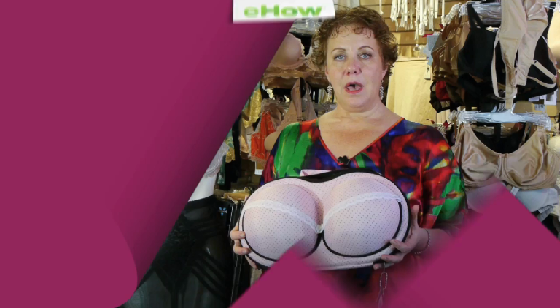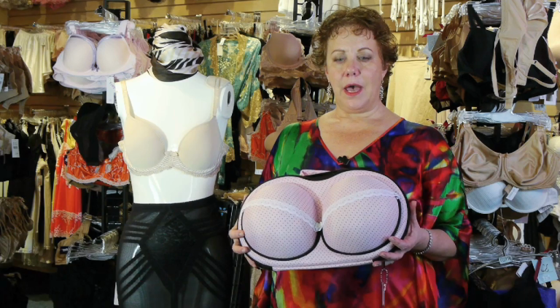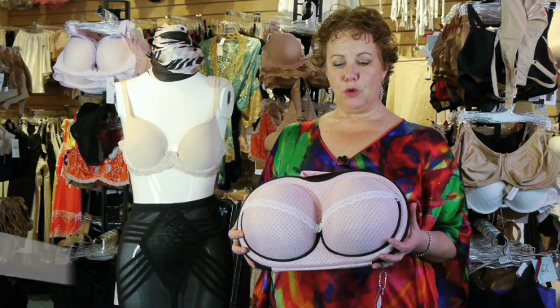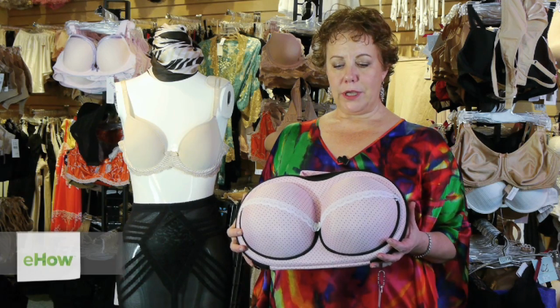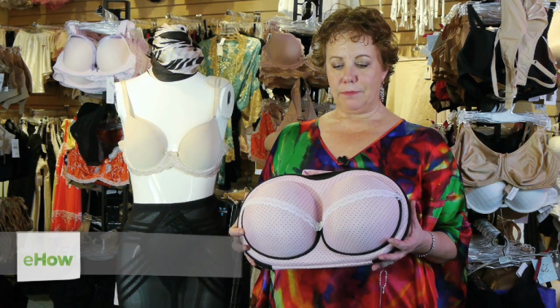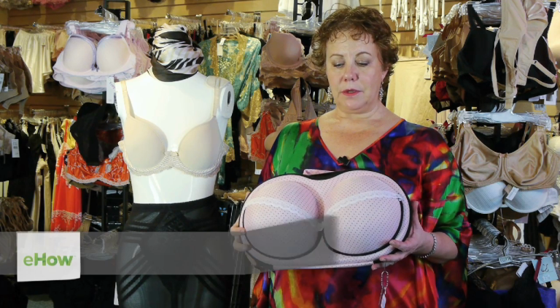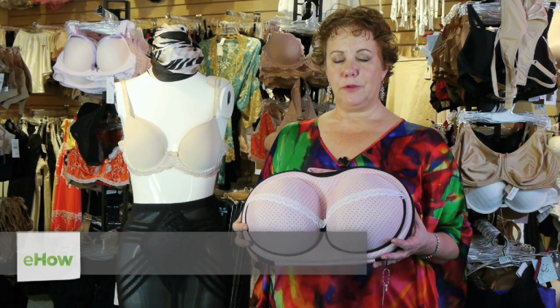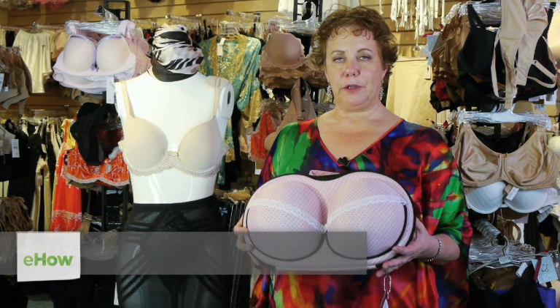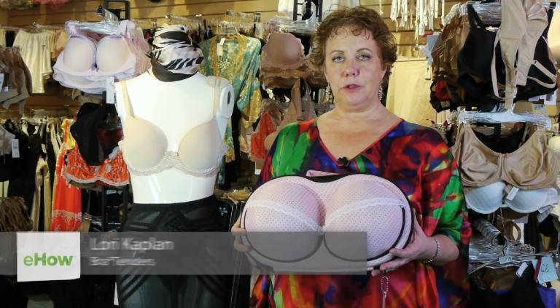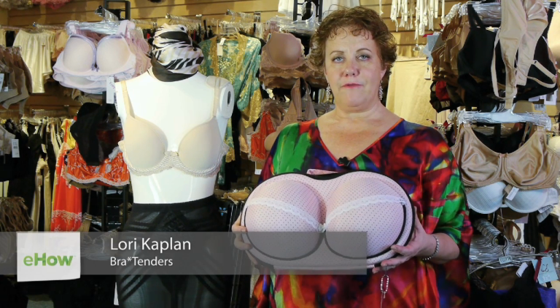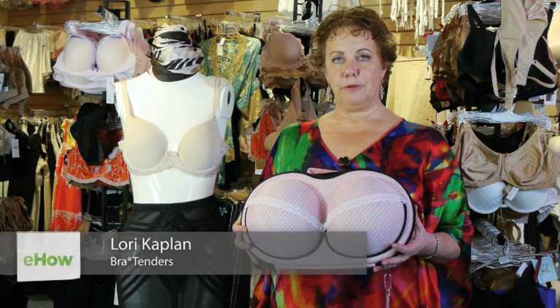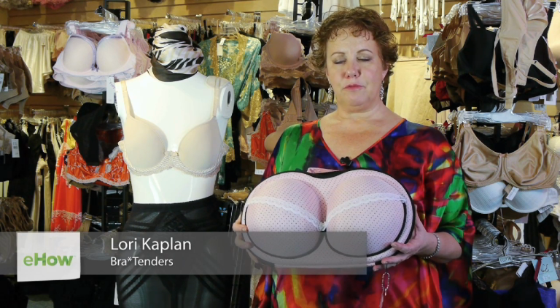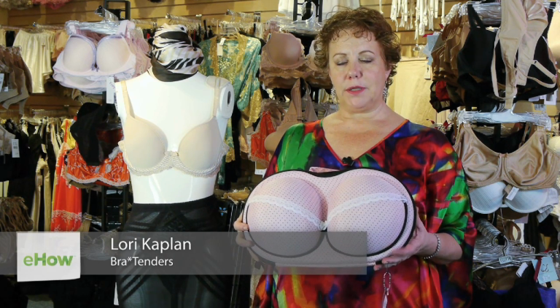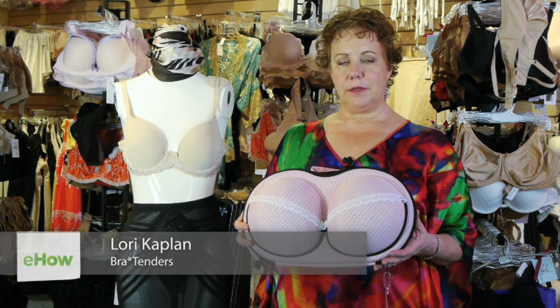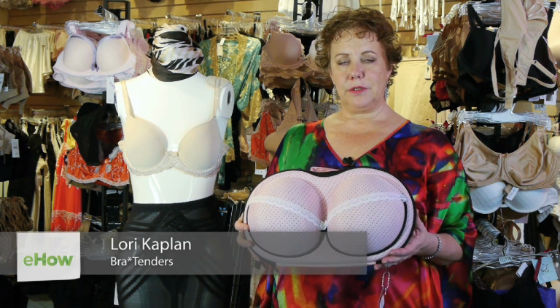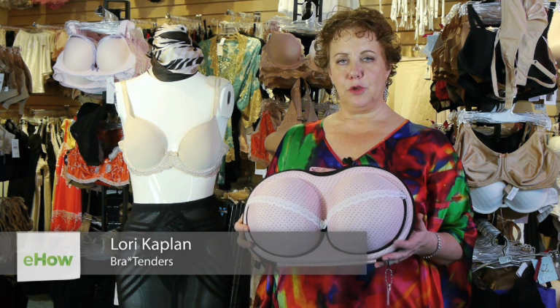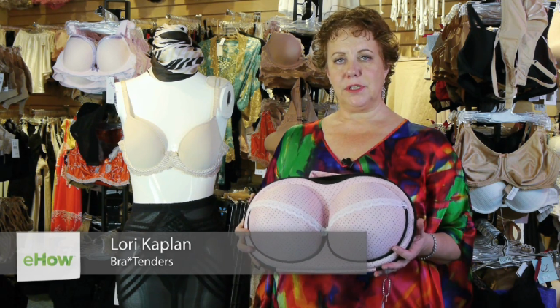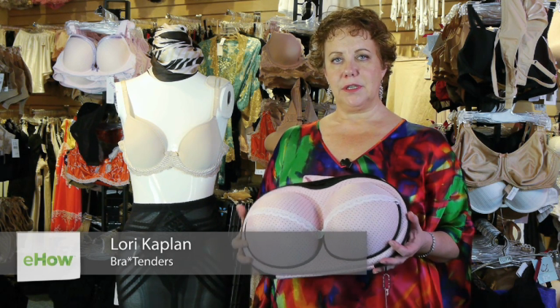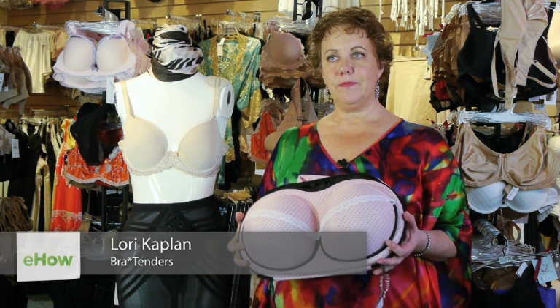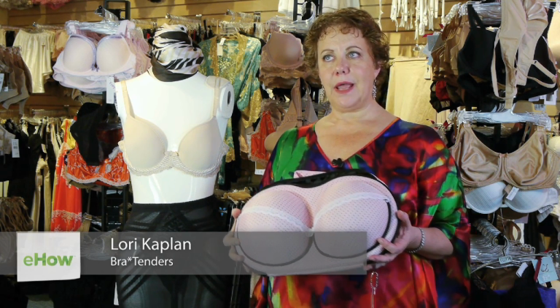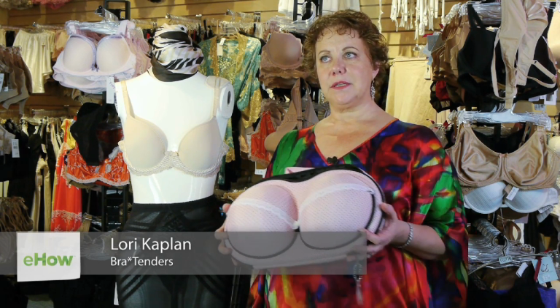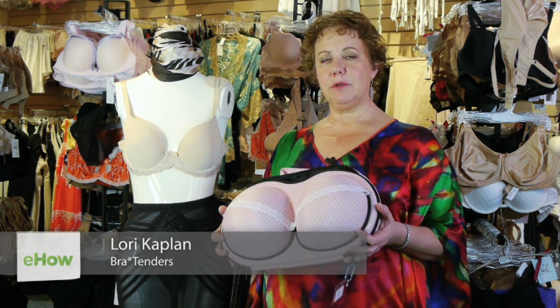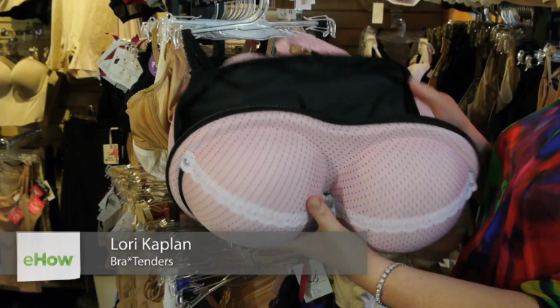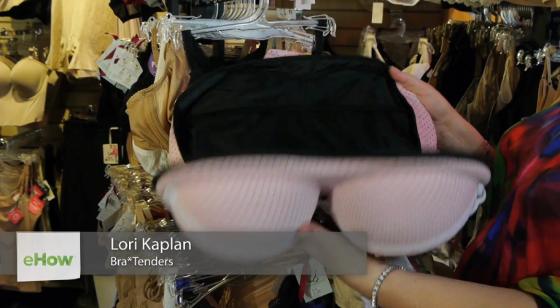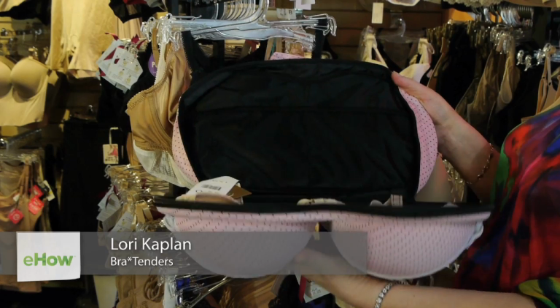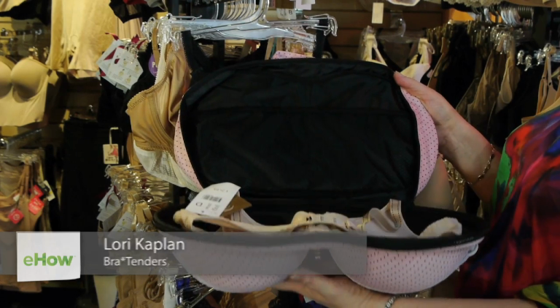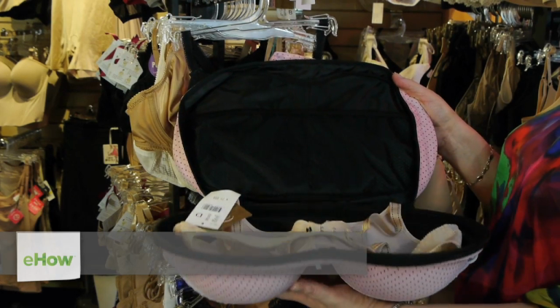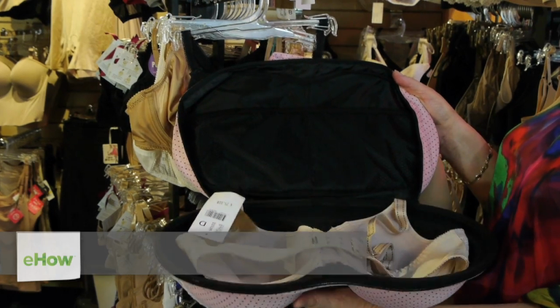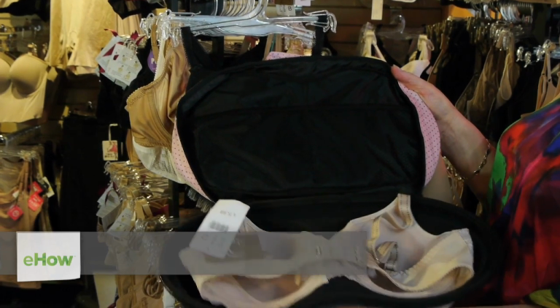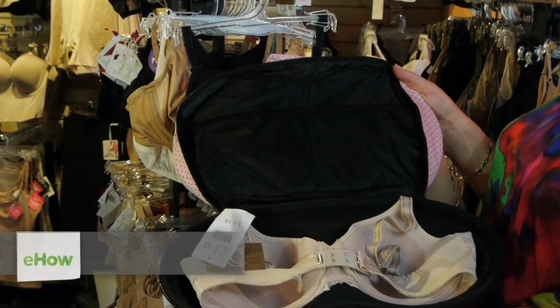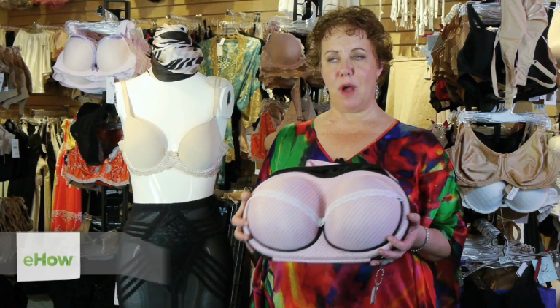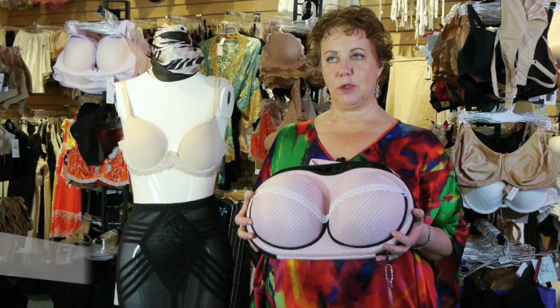Hi, I'm Lori Kaplan. I'm the director and co-founder of Bra Tenders in New York City, and today we're going to talk about how to store your bras properly.